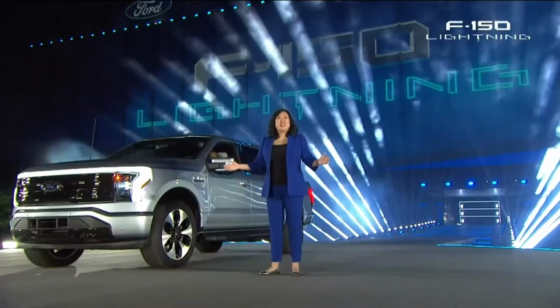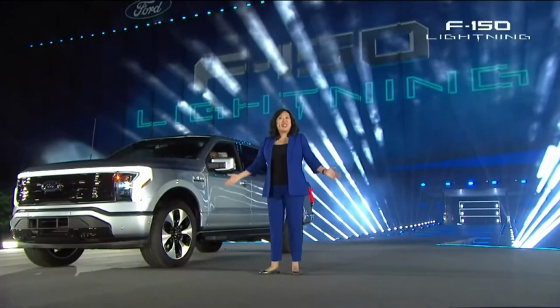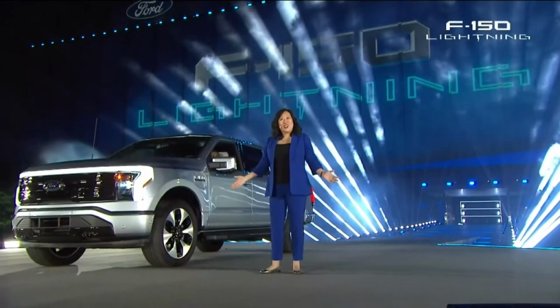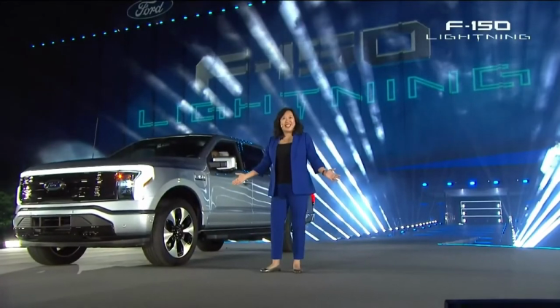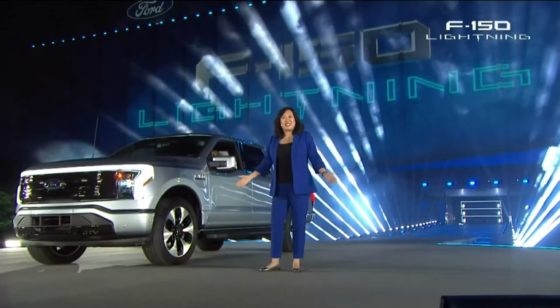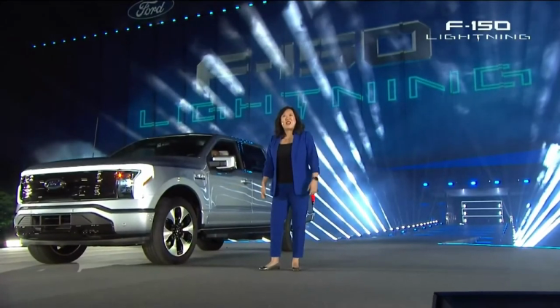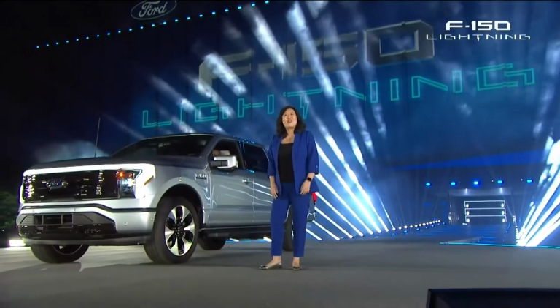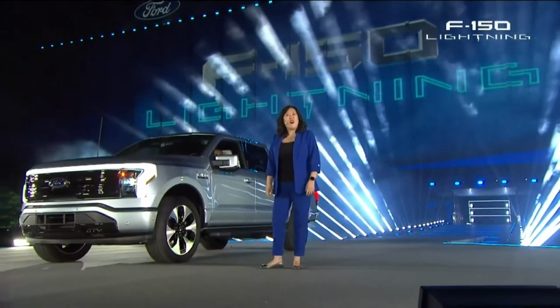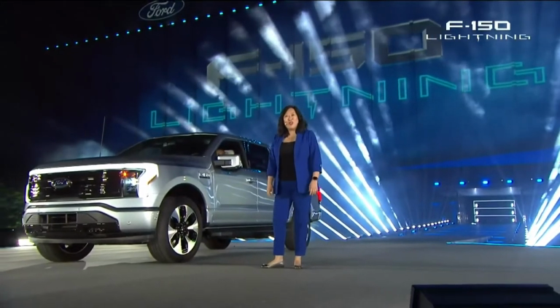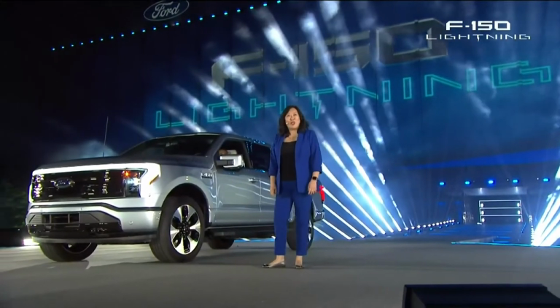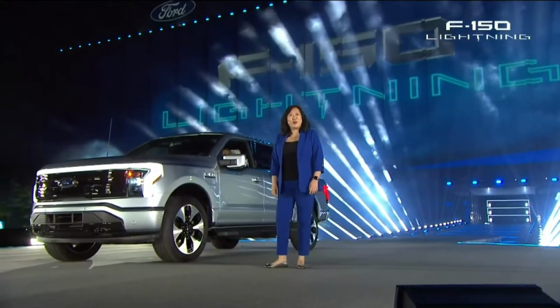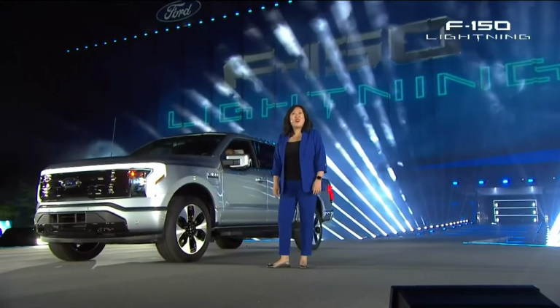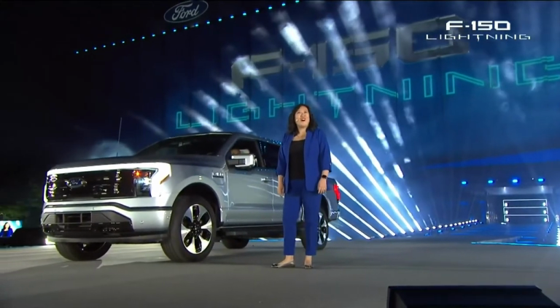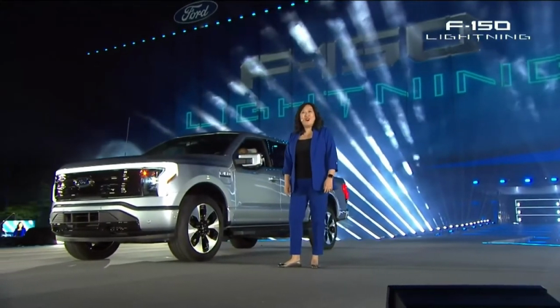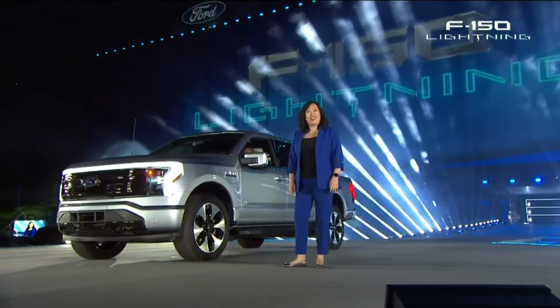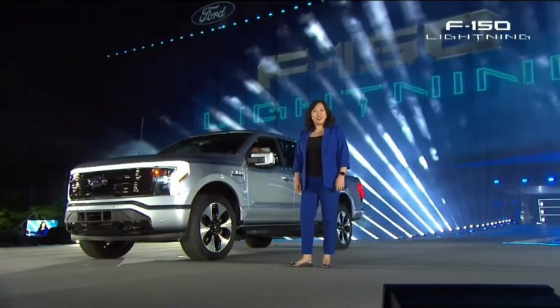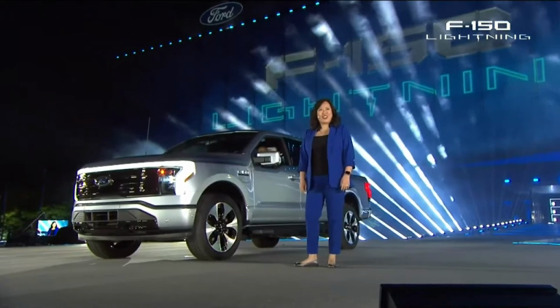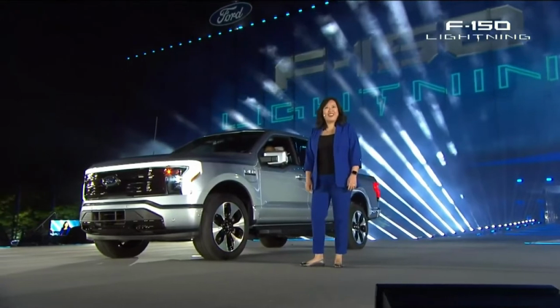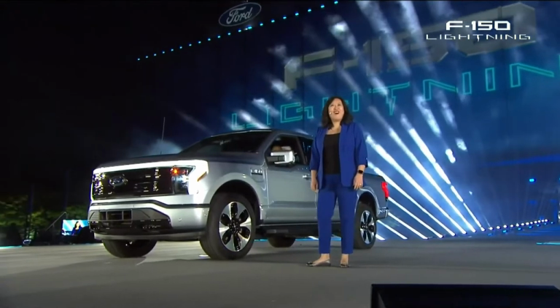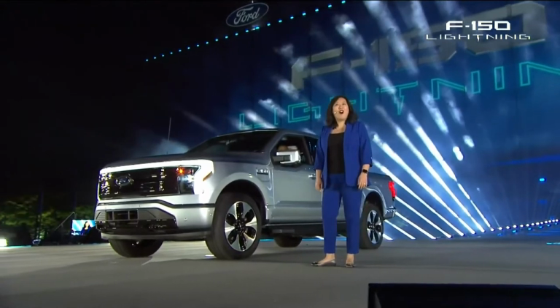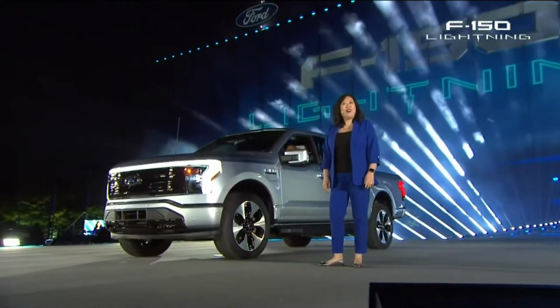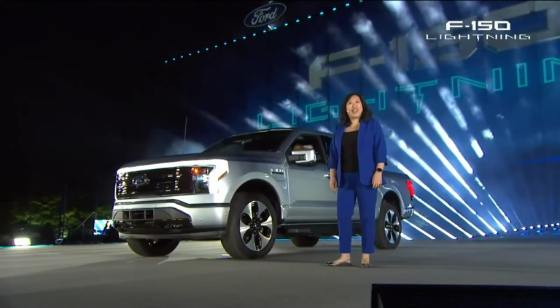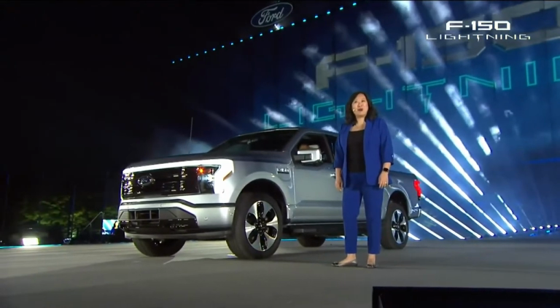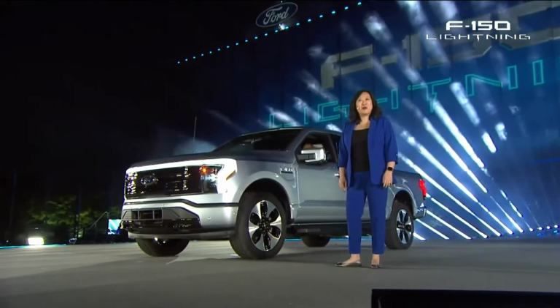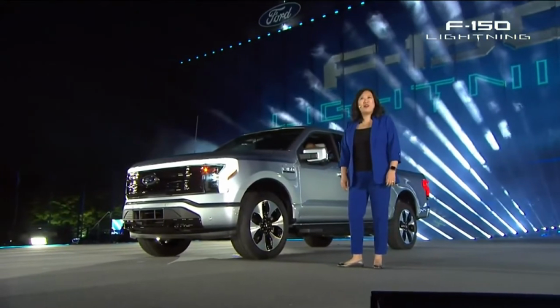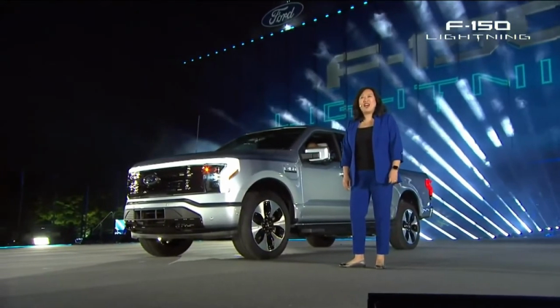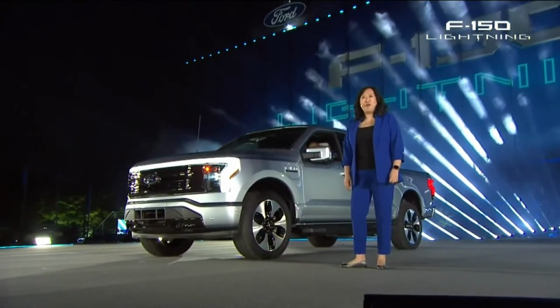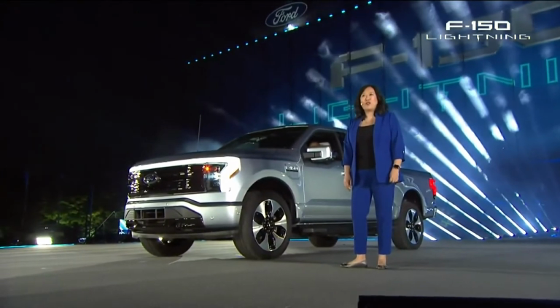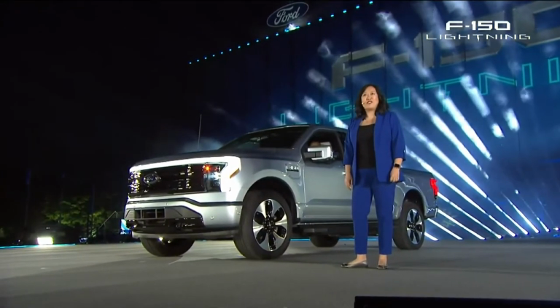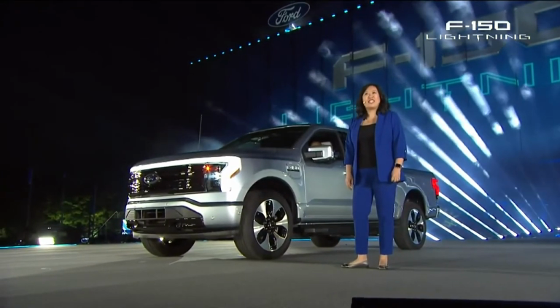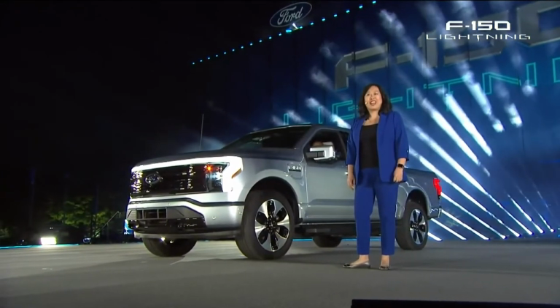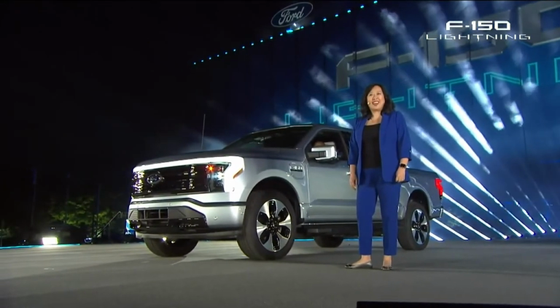Here it is. The all-new, all-electric, all-capable F-150 Lightning.